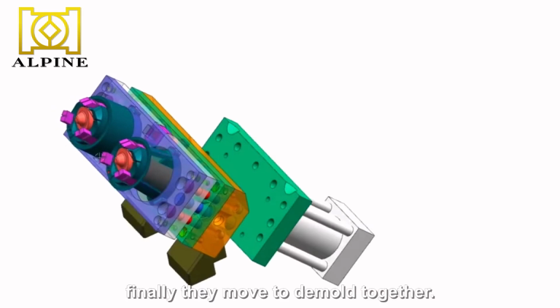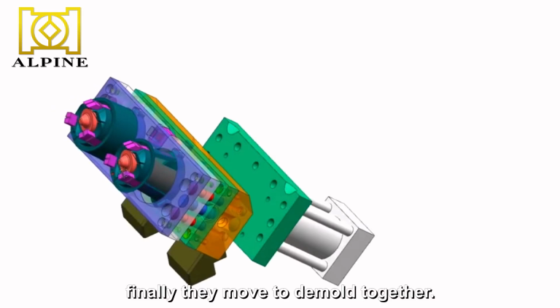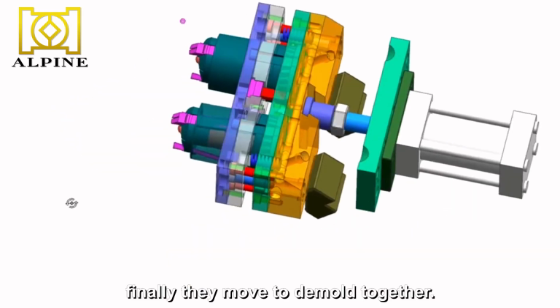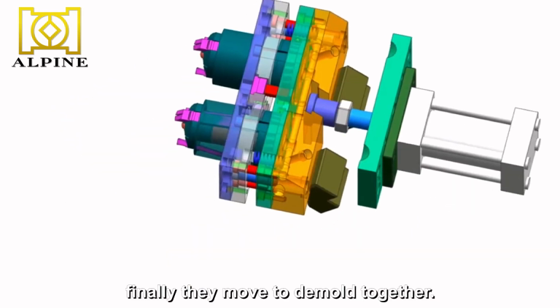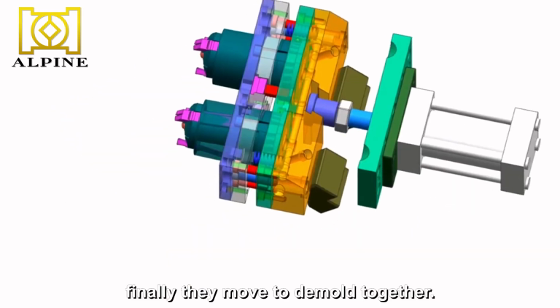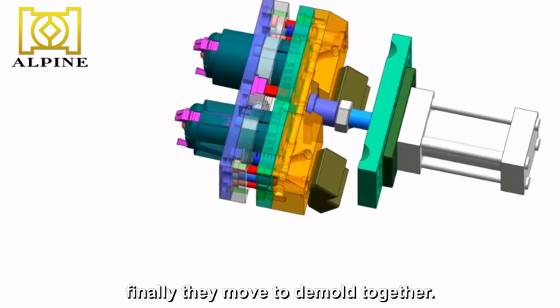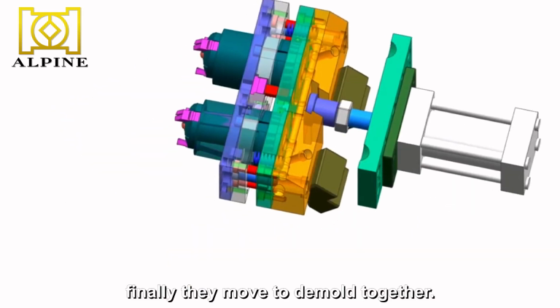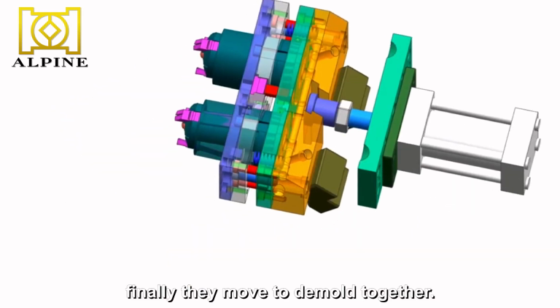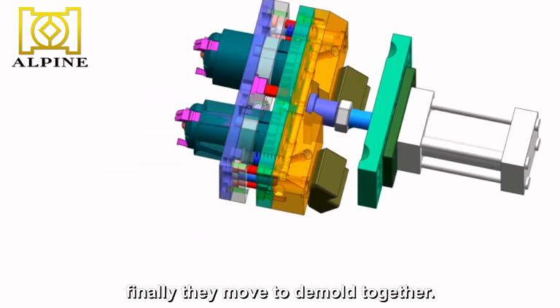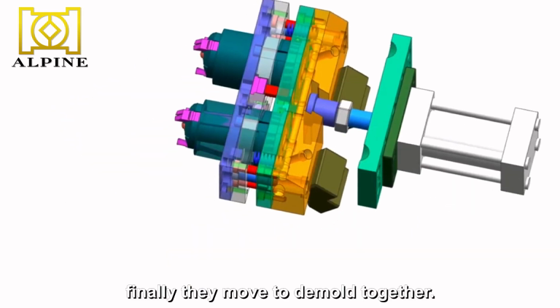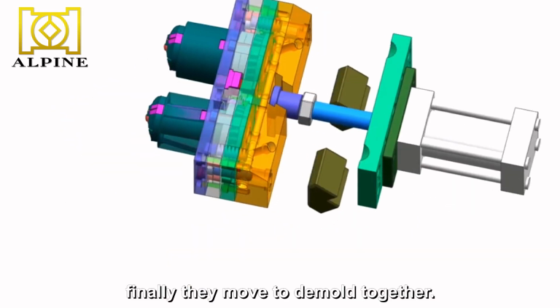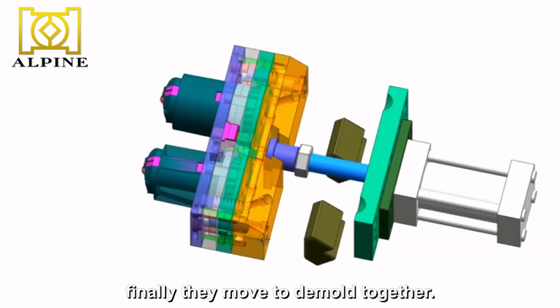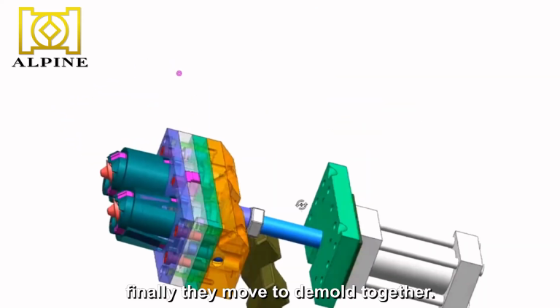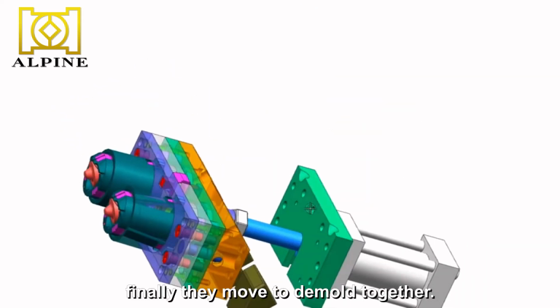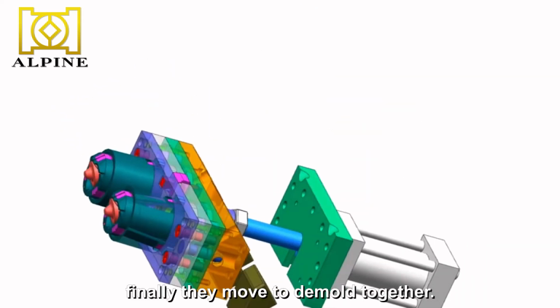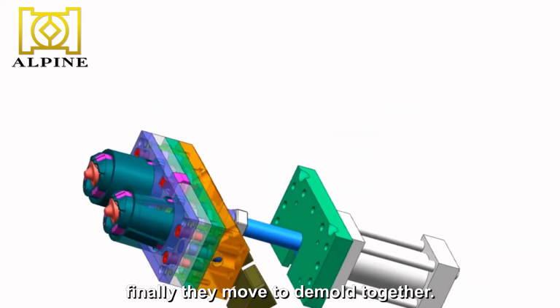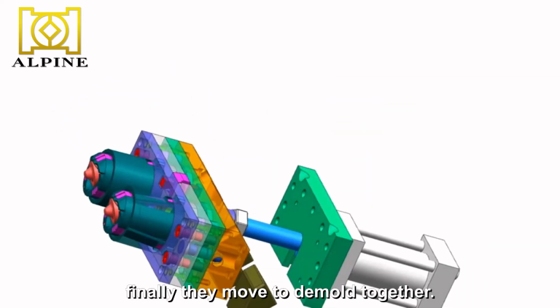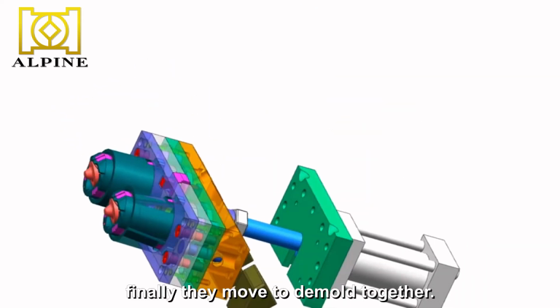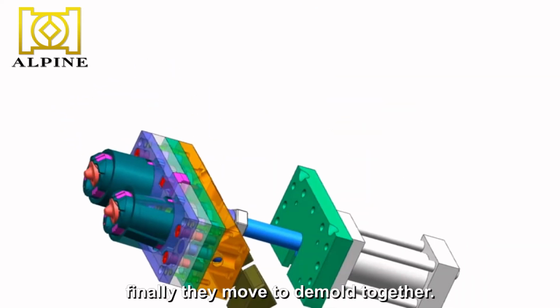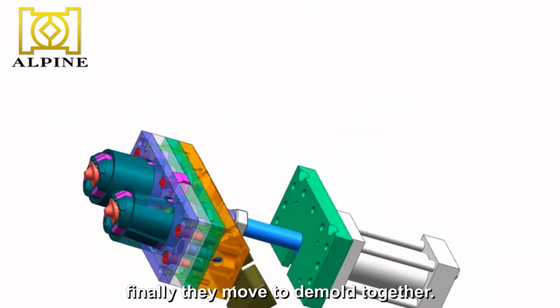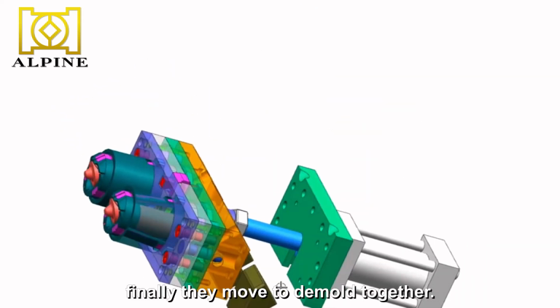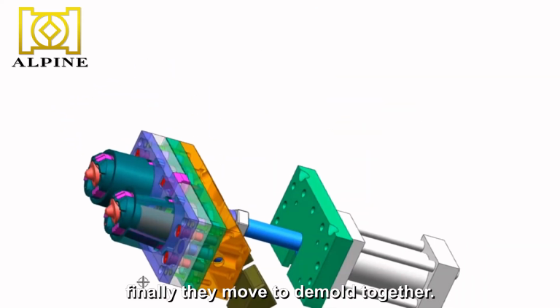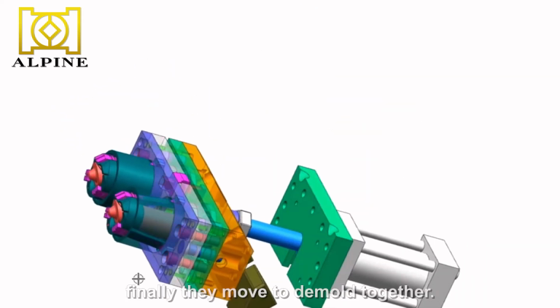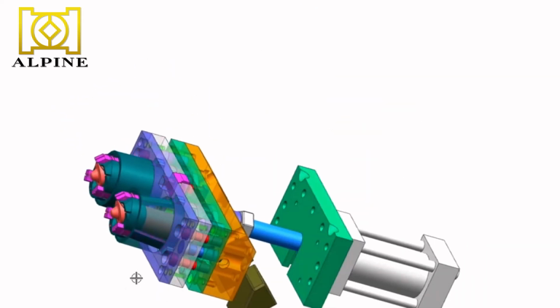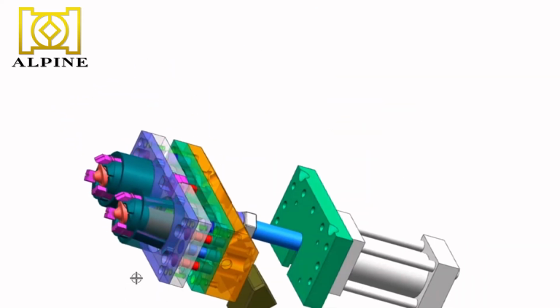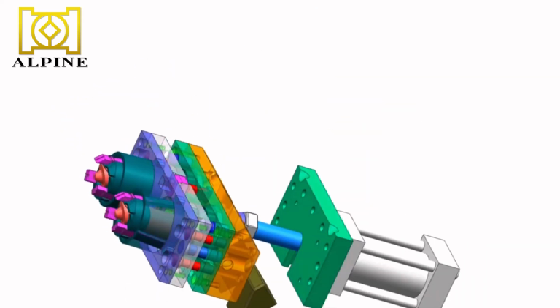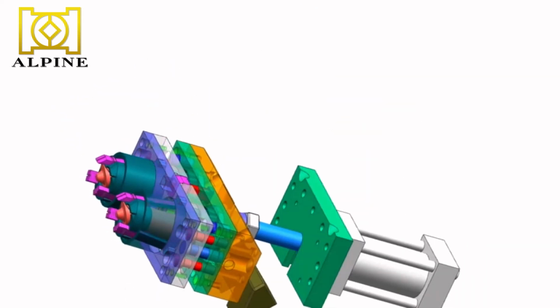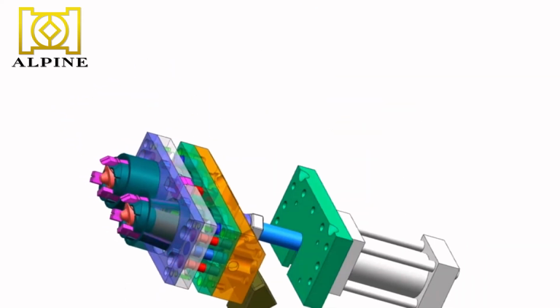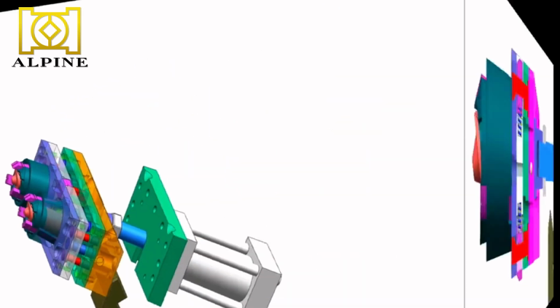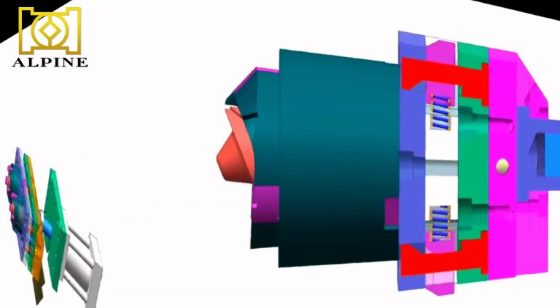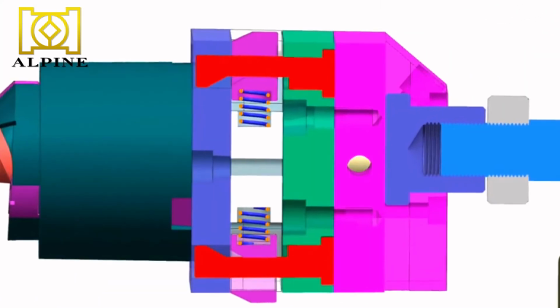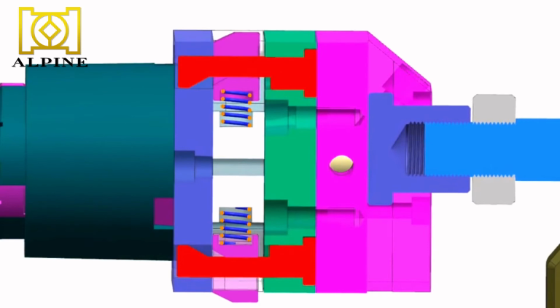Finally, they move to demold together. First, open the top.